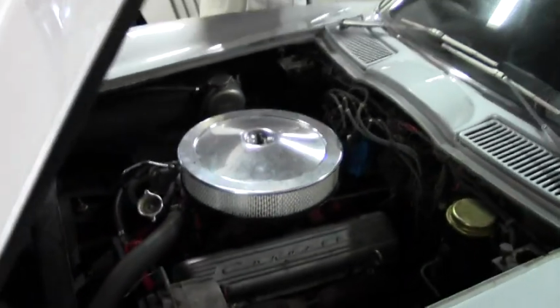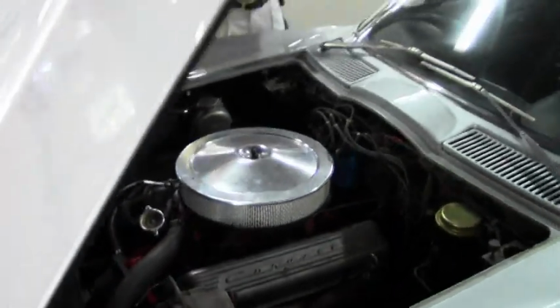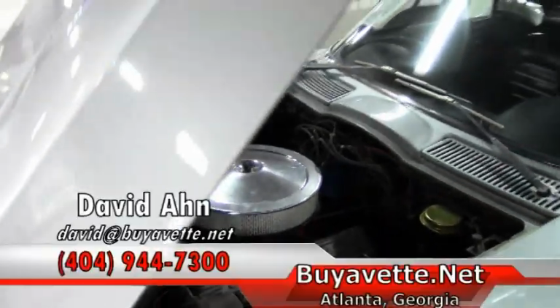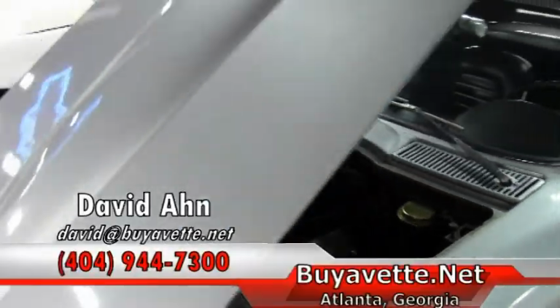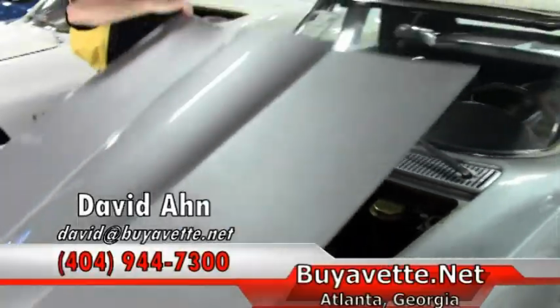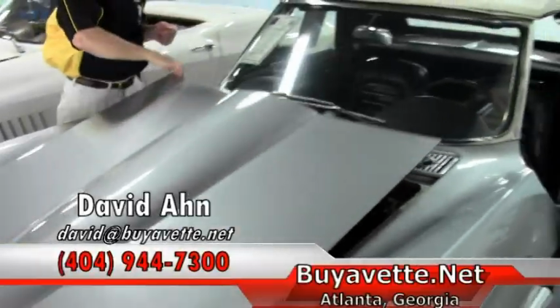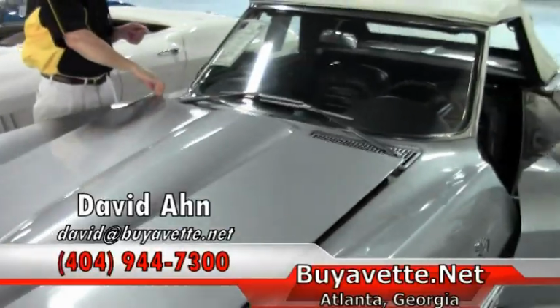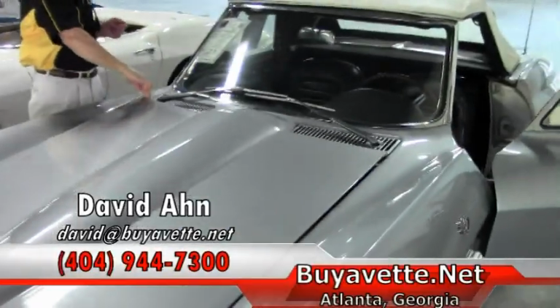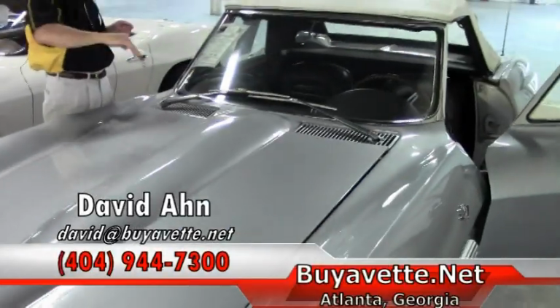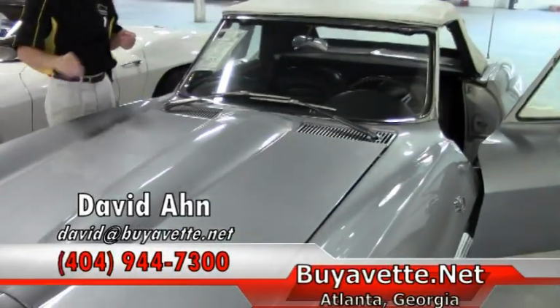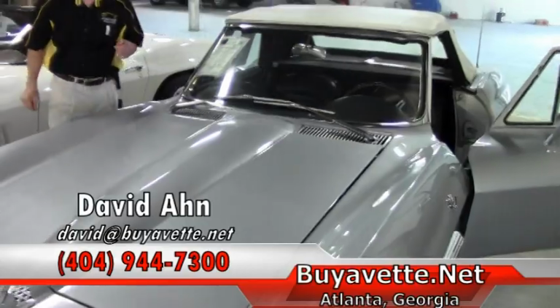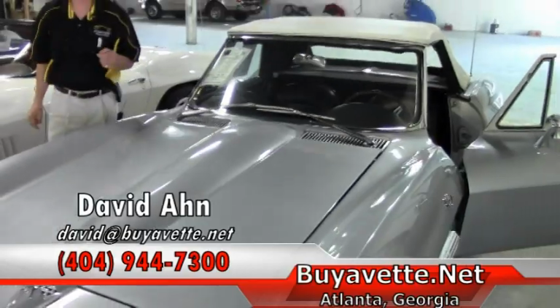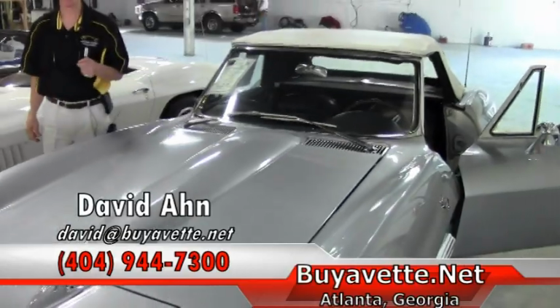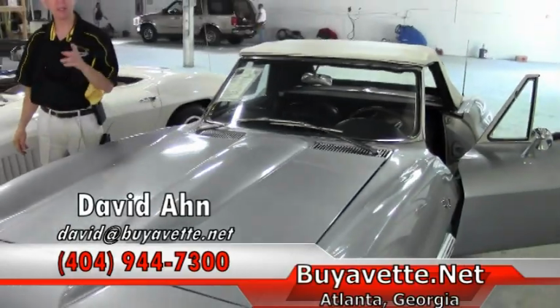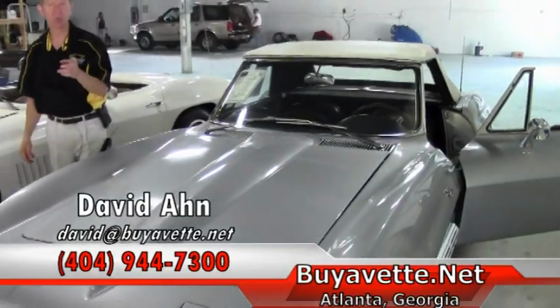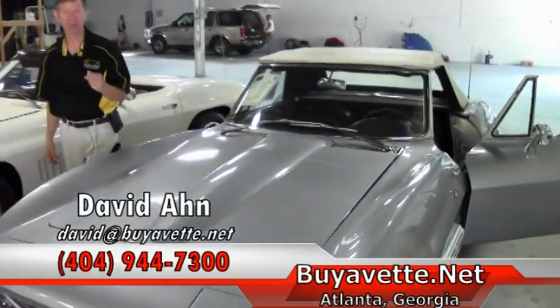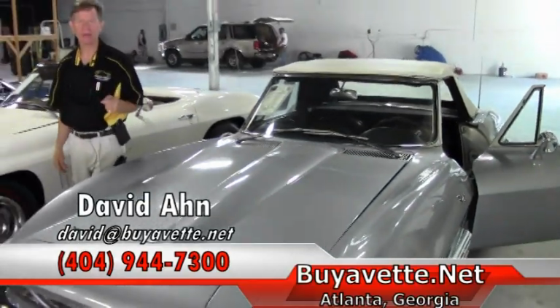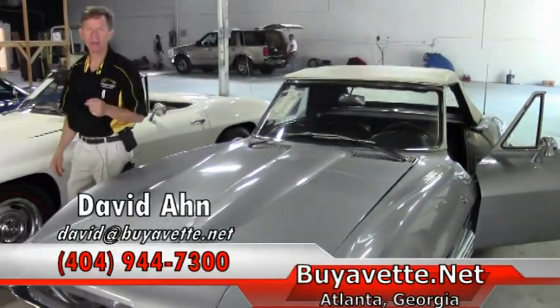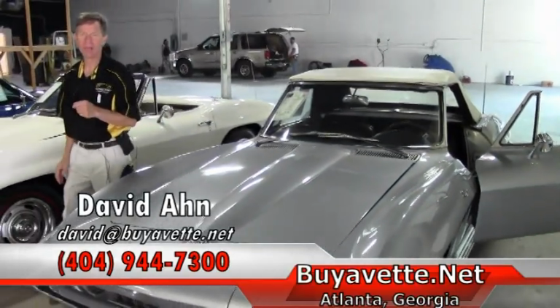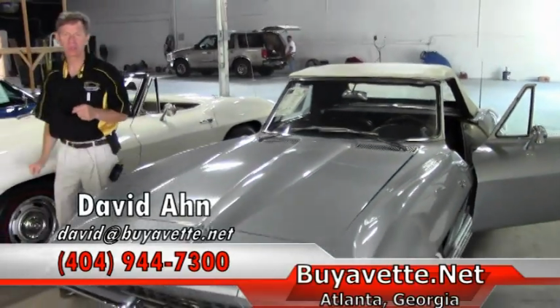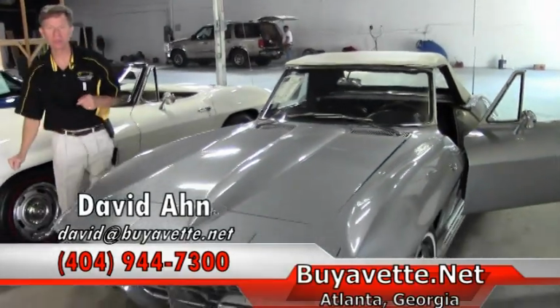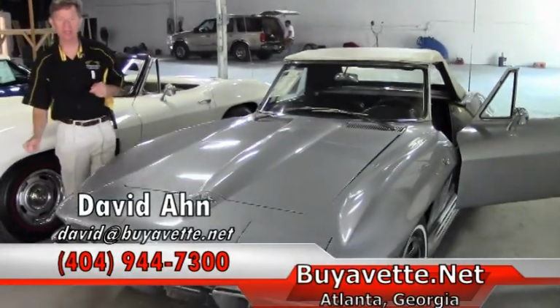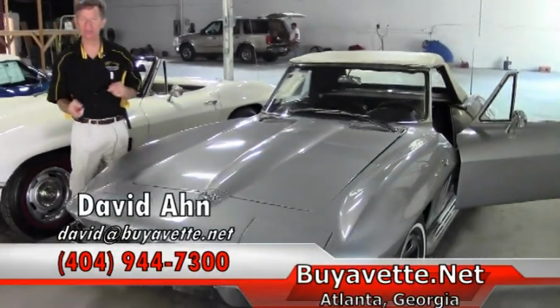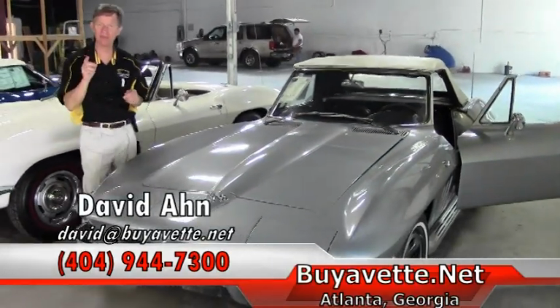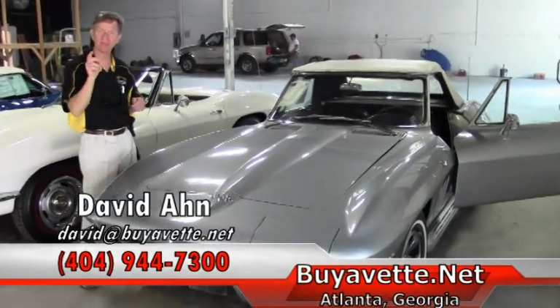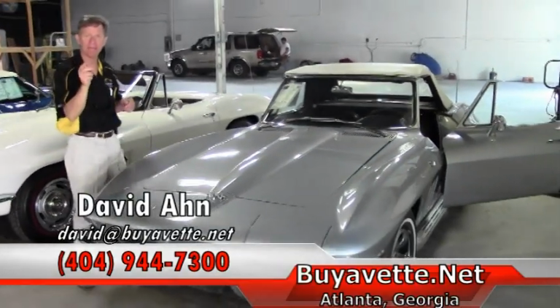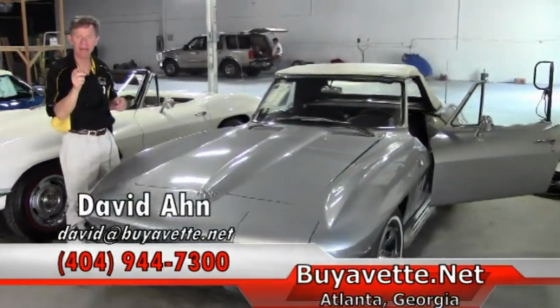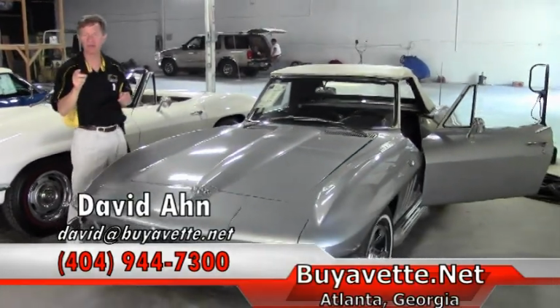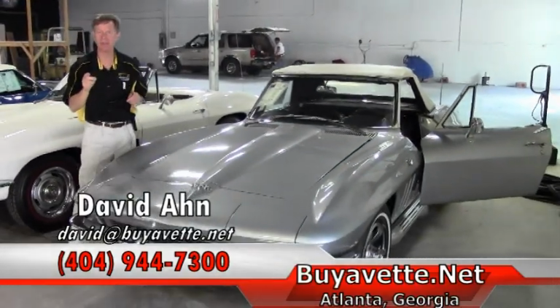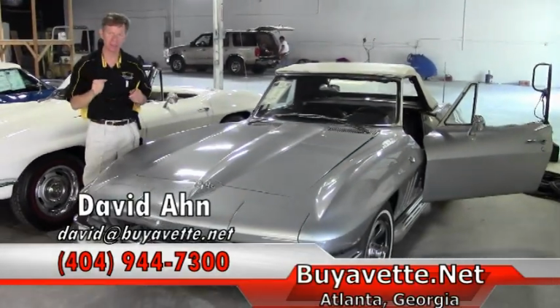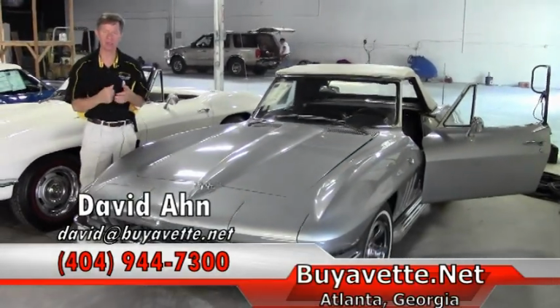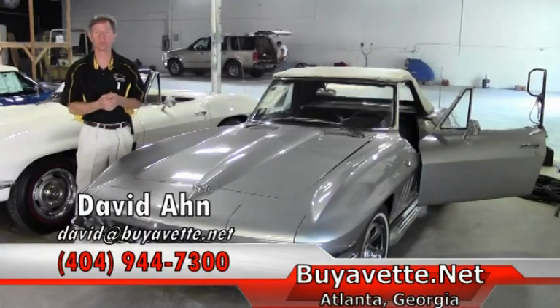If you're thinking about an older Corvette or any Corvette, make sure you ask for David at Buy A Vet in Atlanta, Georgia.